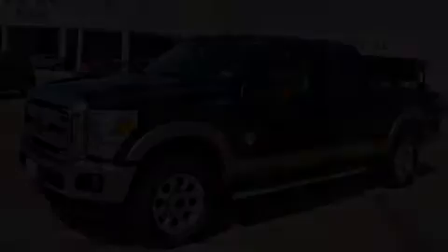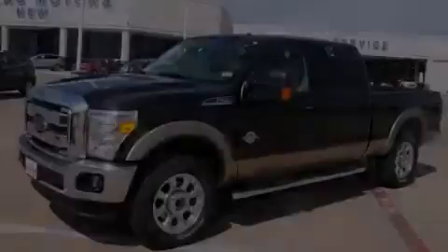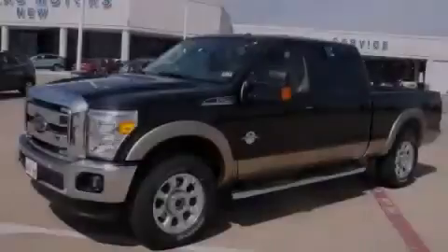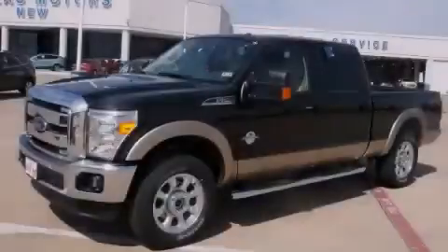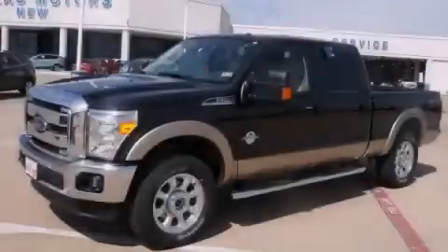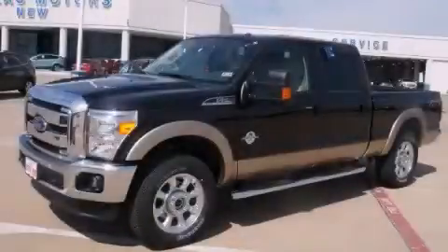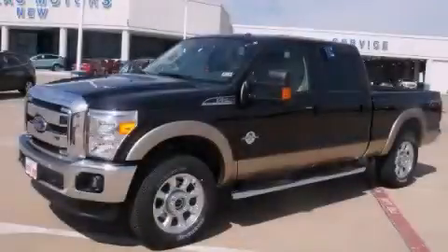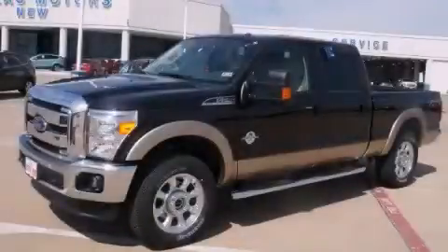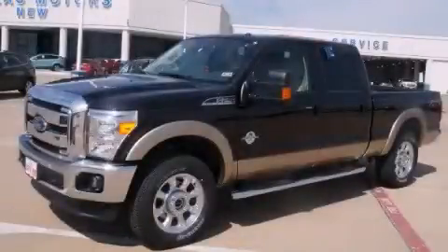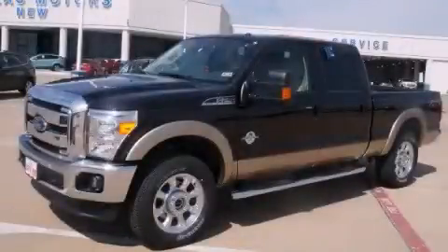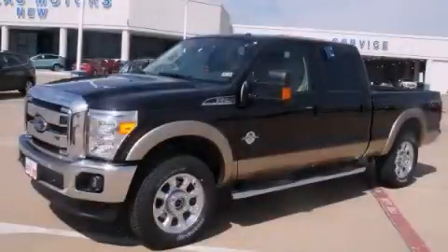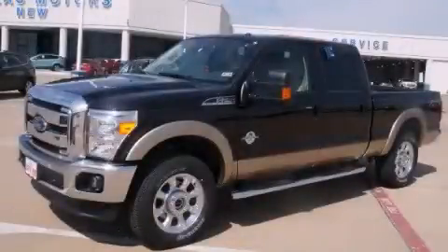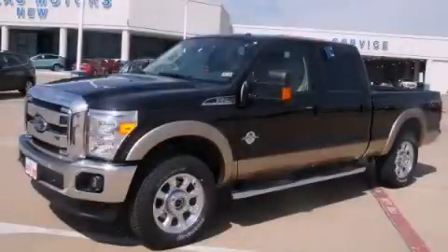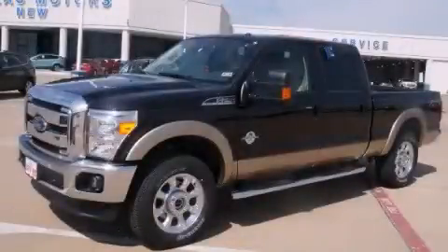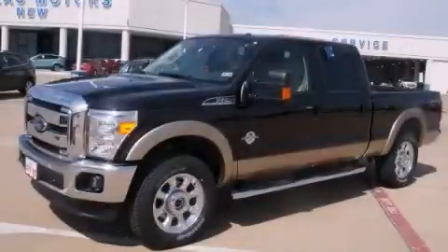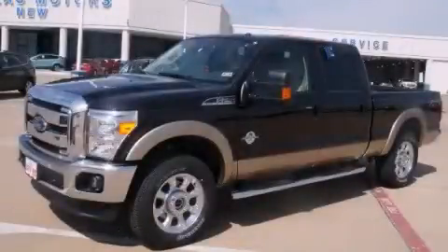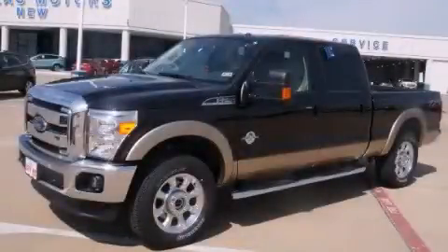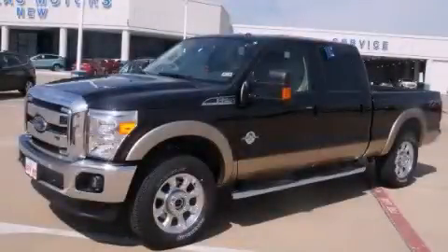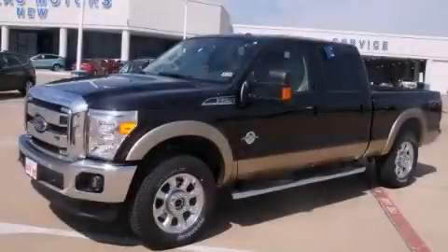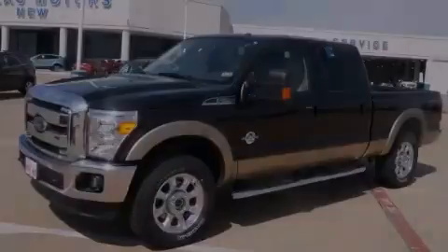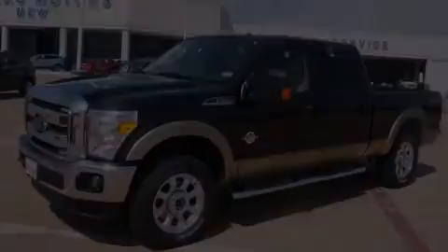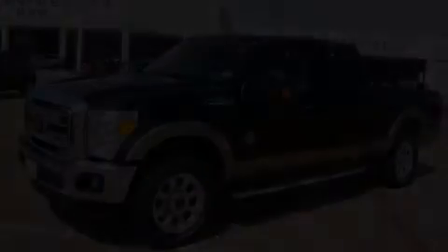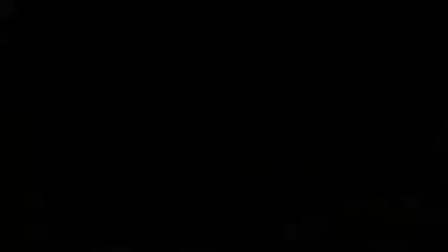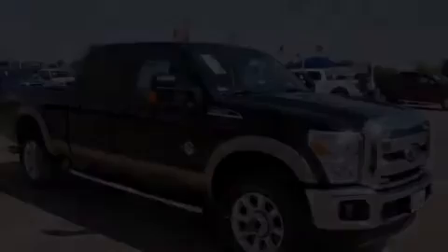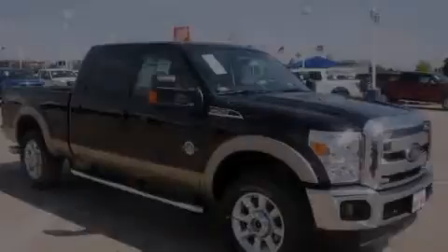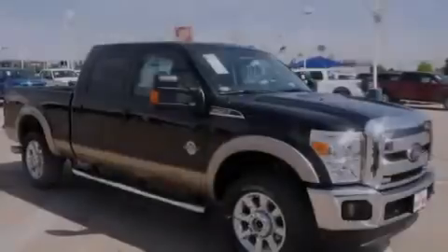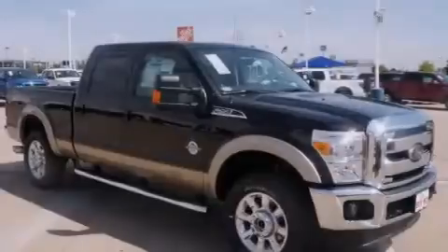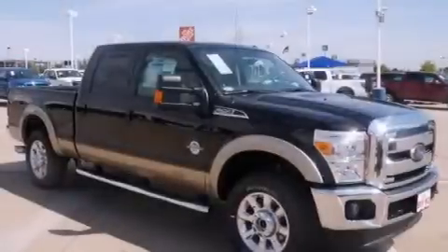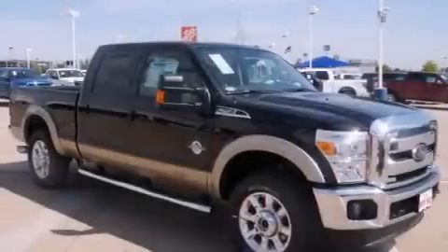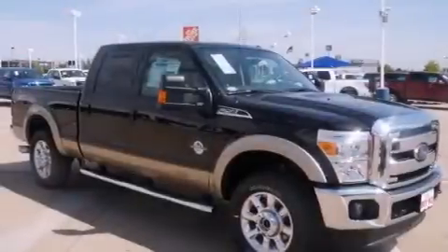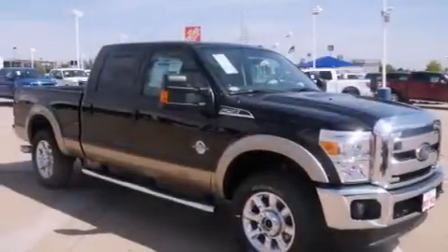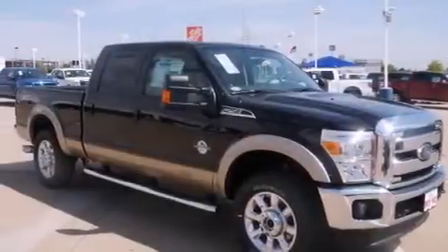This is a brand new 2013 Ford Super Duty. Strong, durable and dependable.